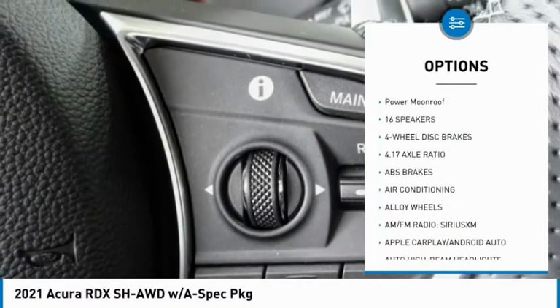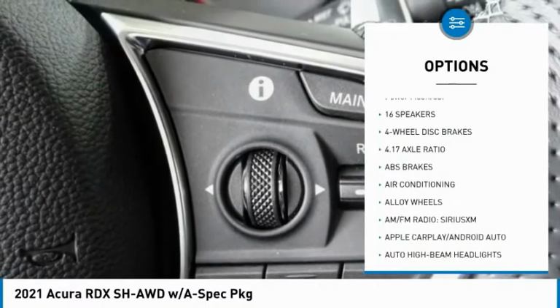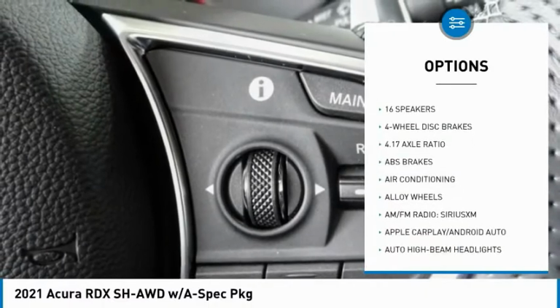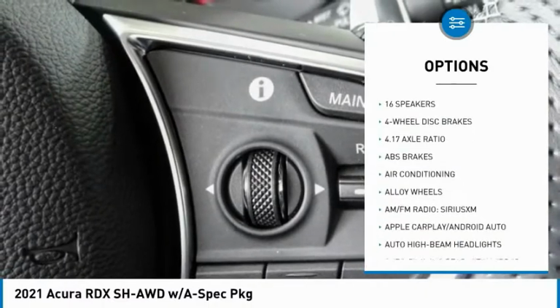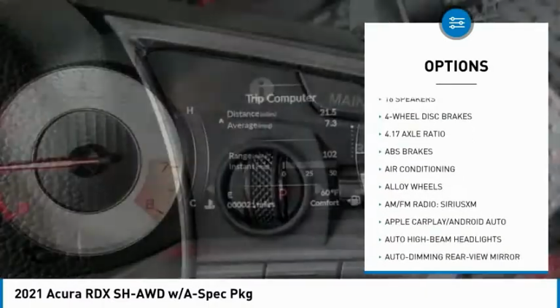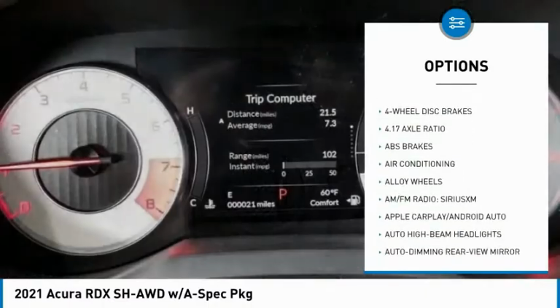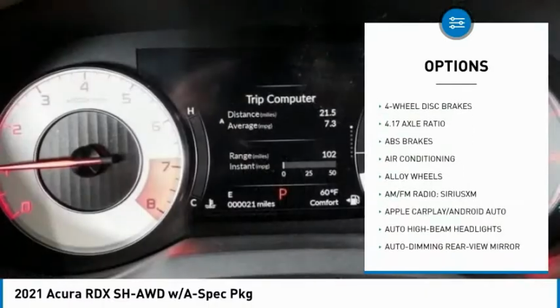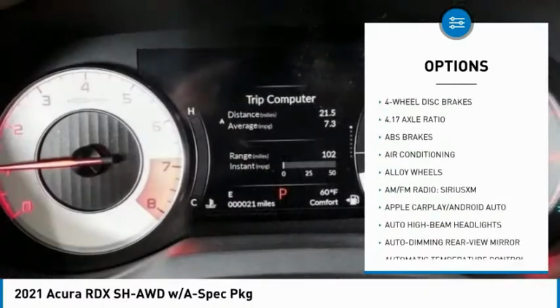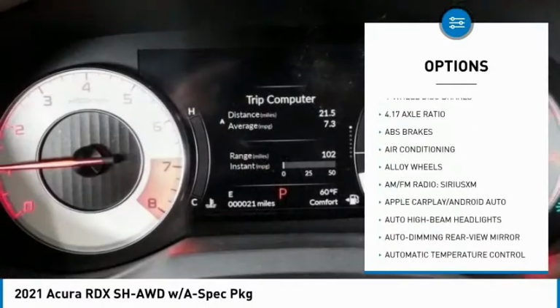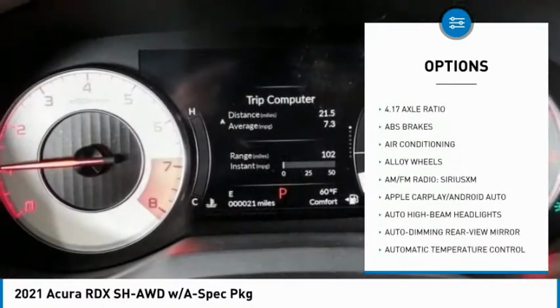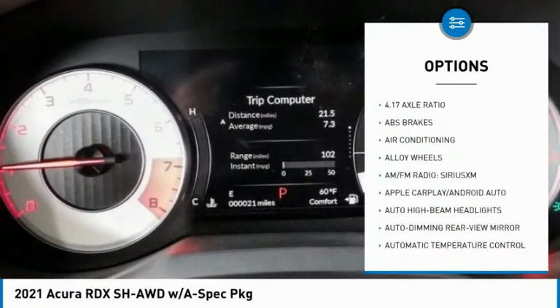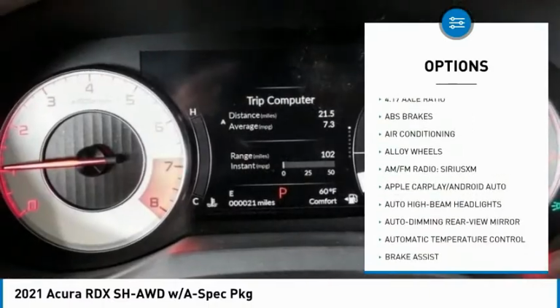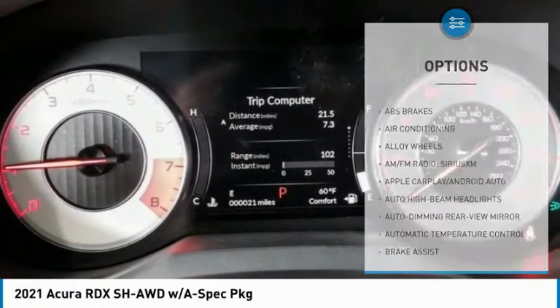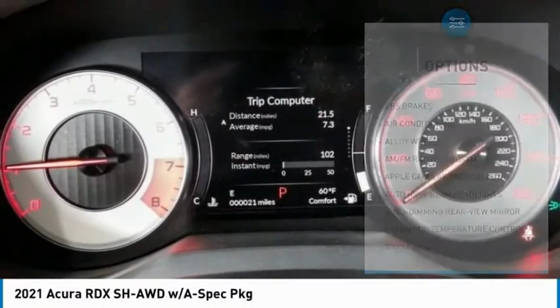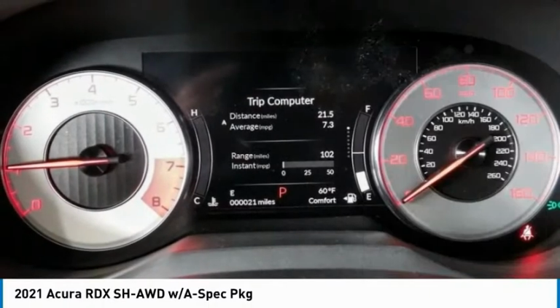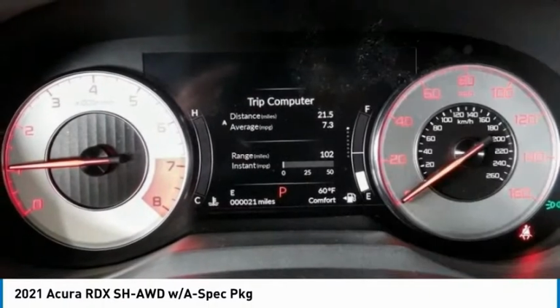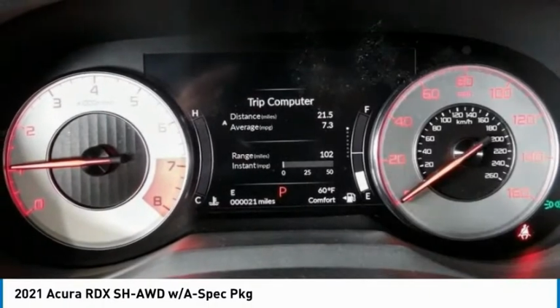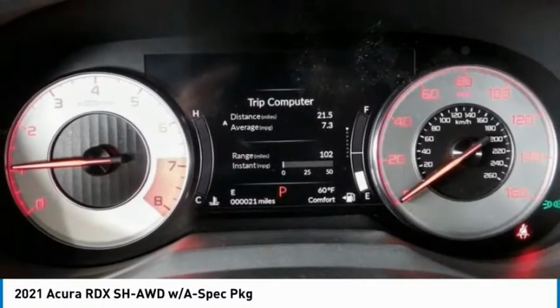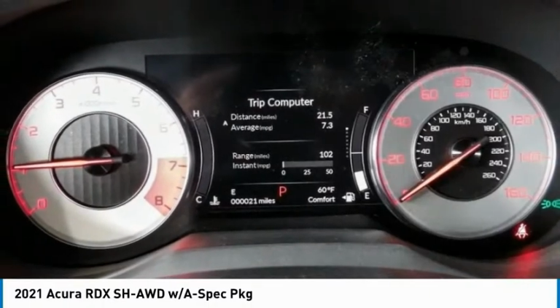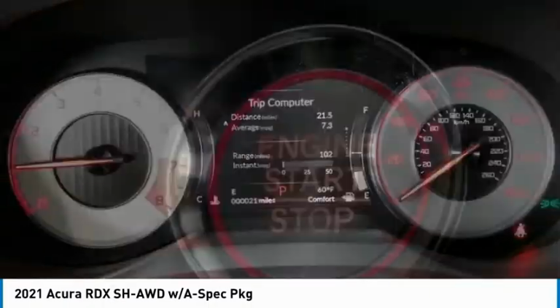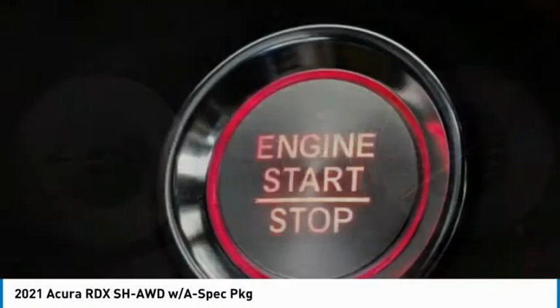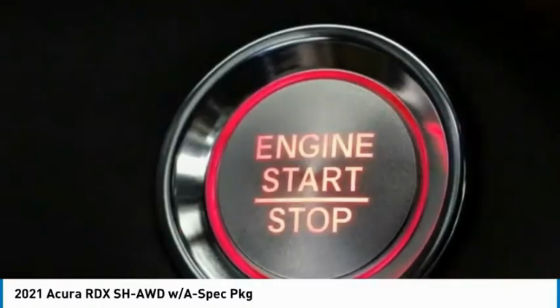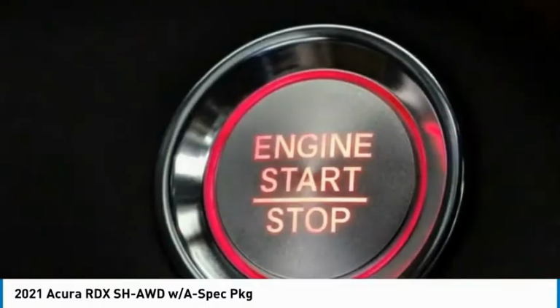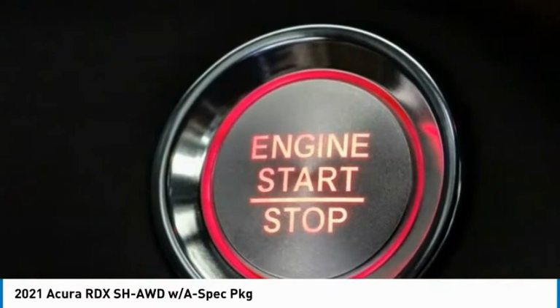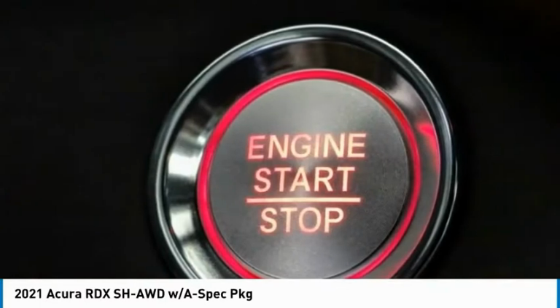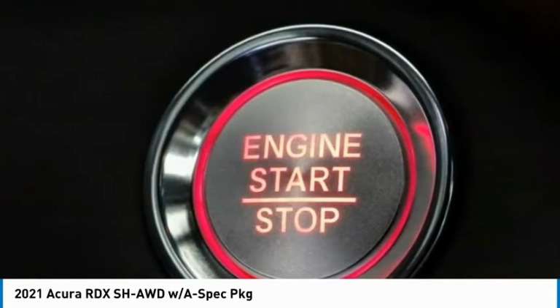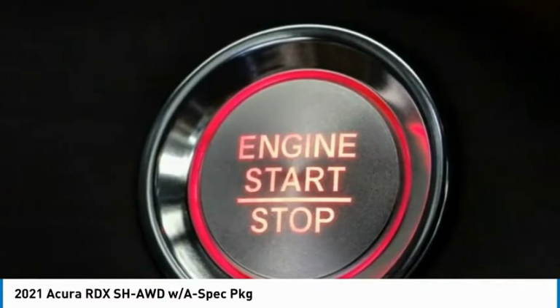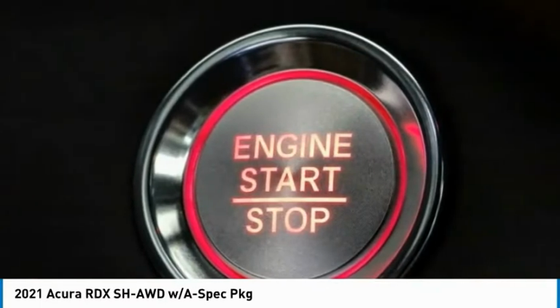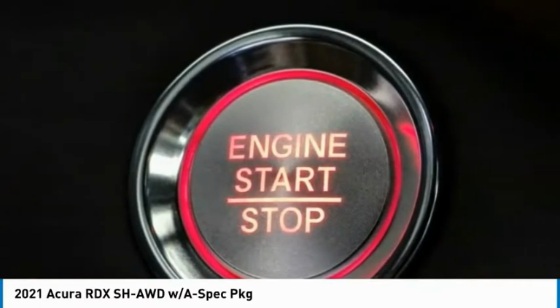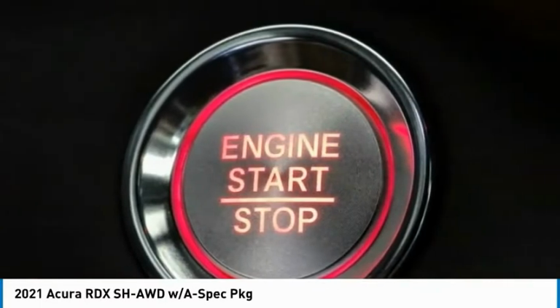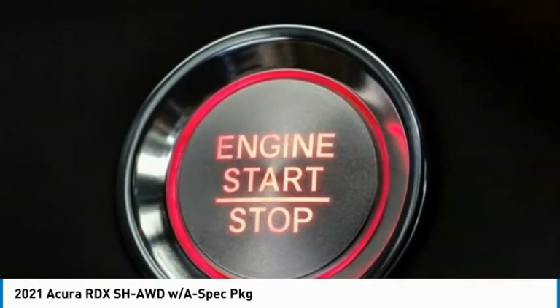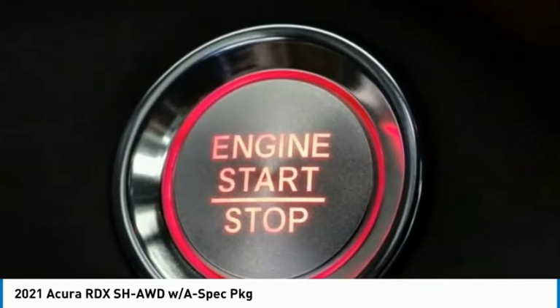Remote keyless entry, fog lights, speed control, four-wheel disc brakes, and power moonroof.